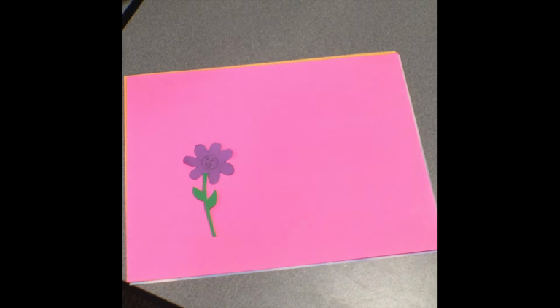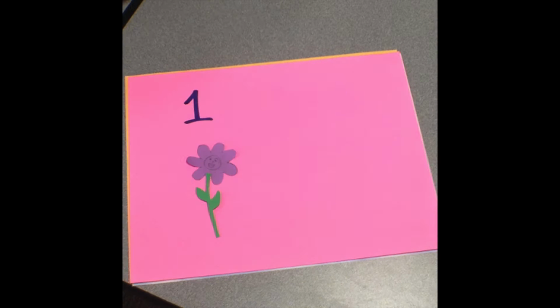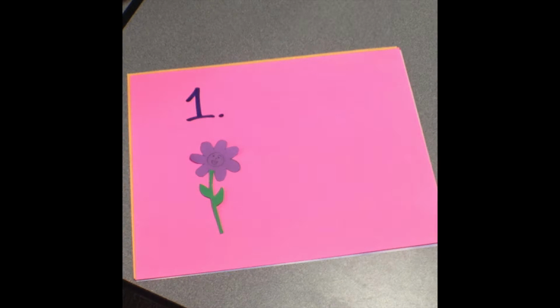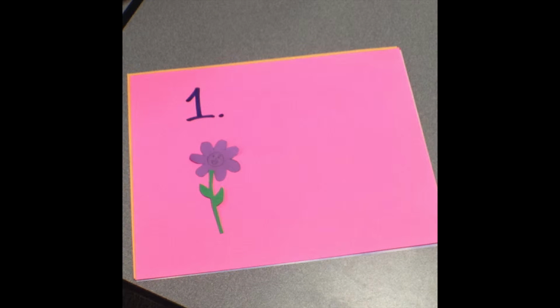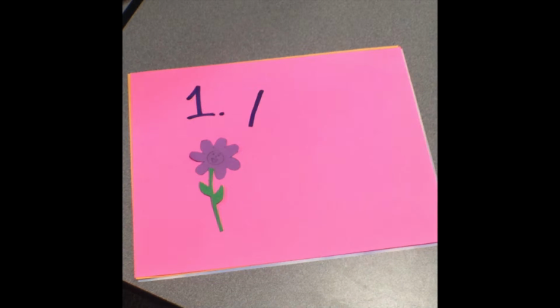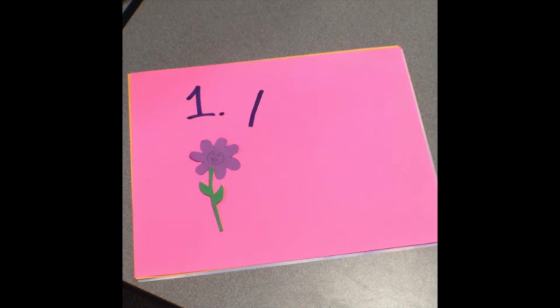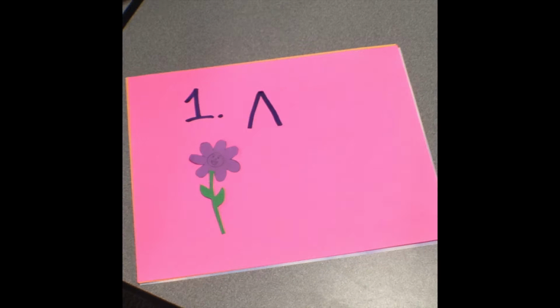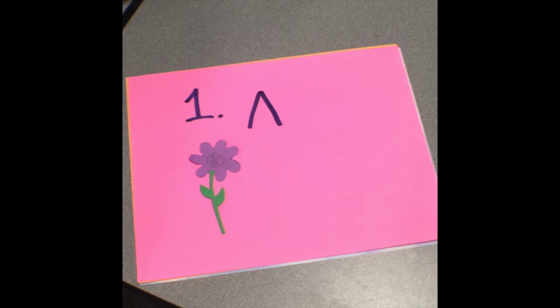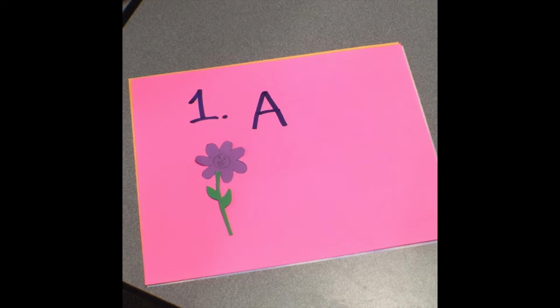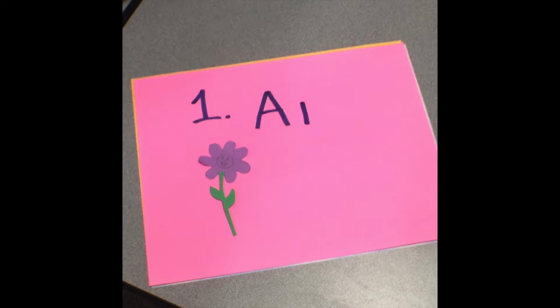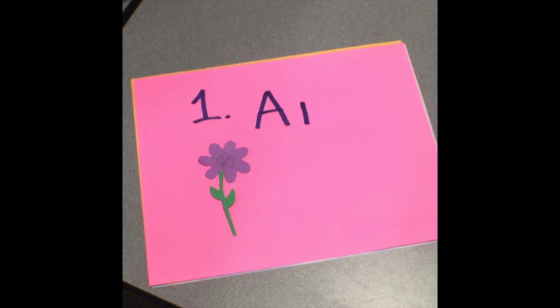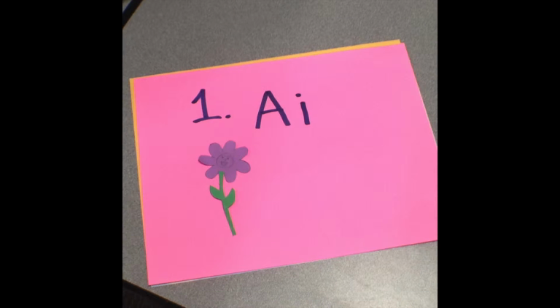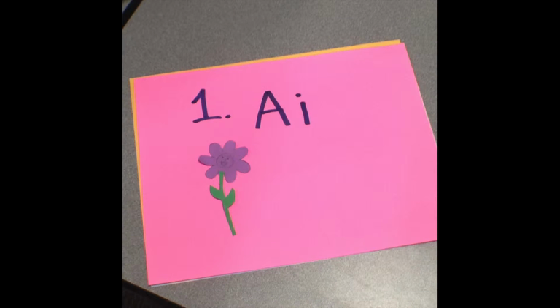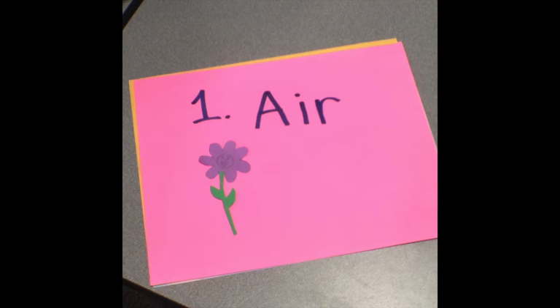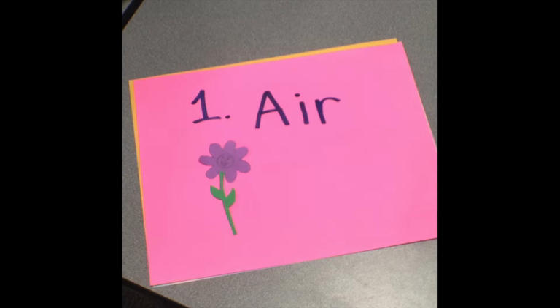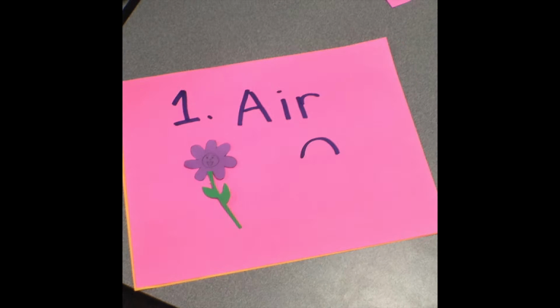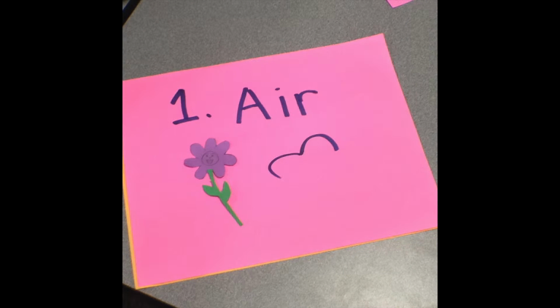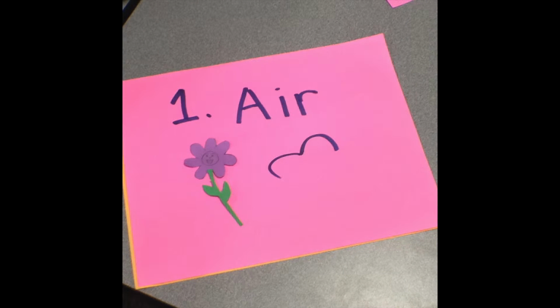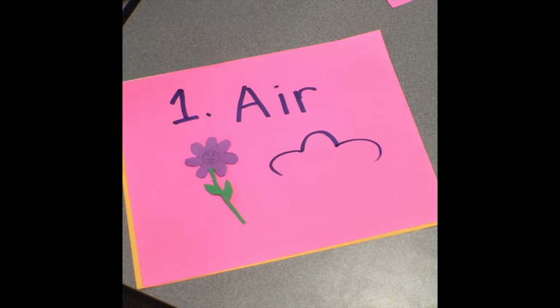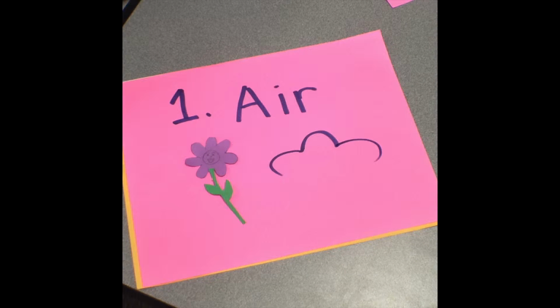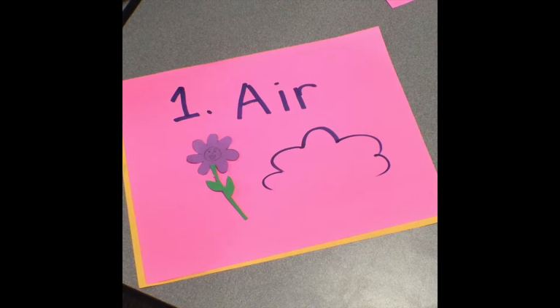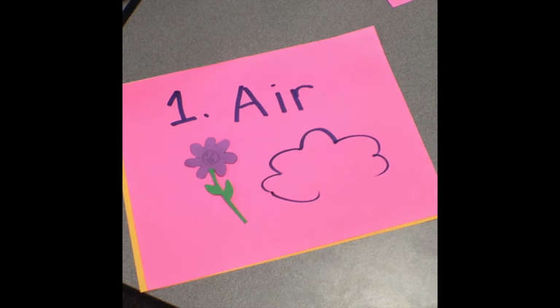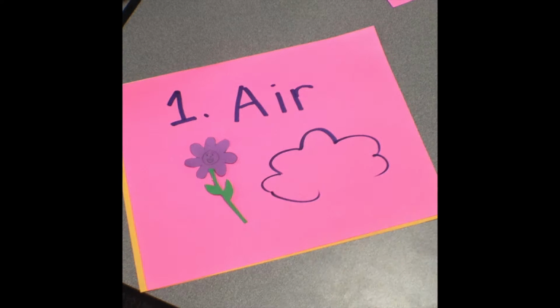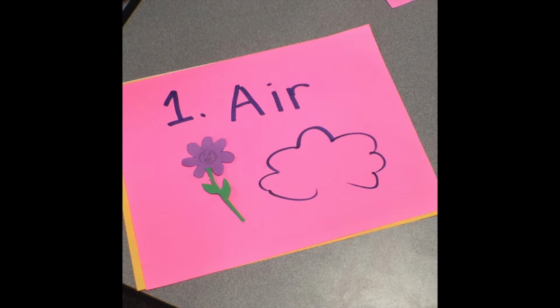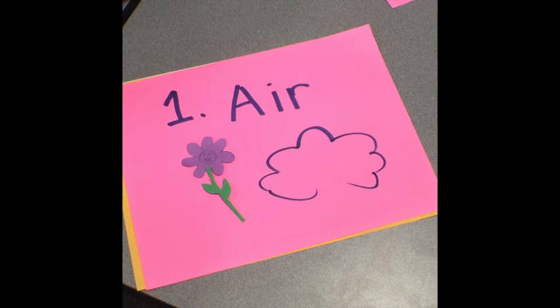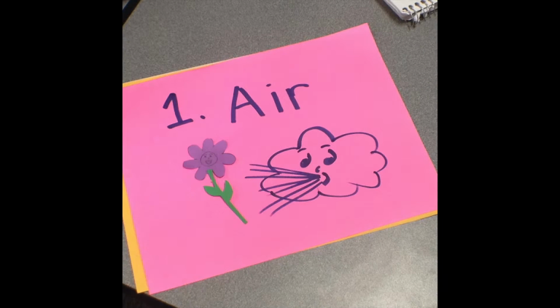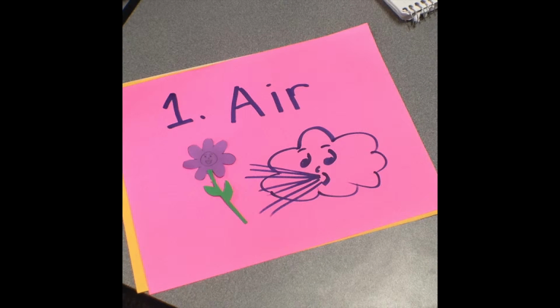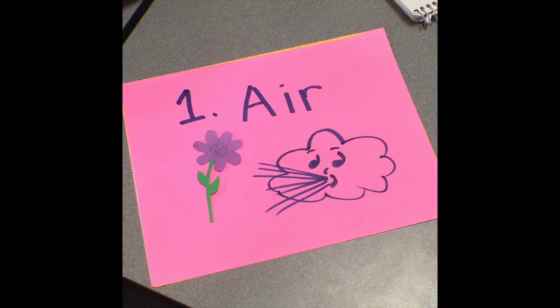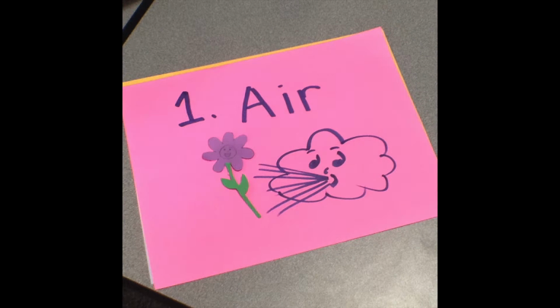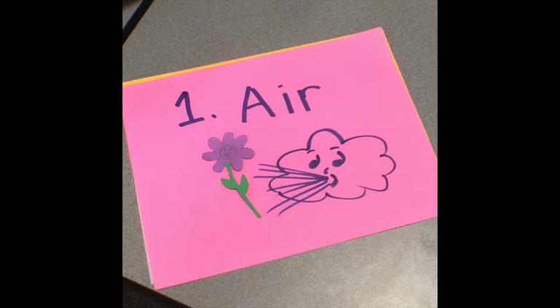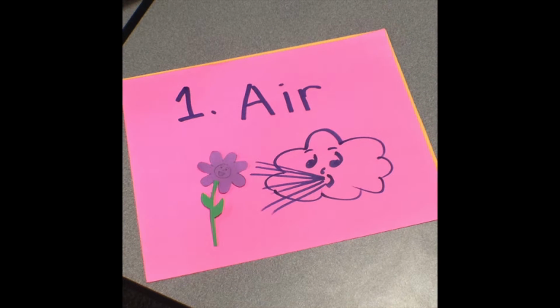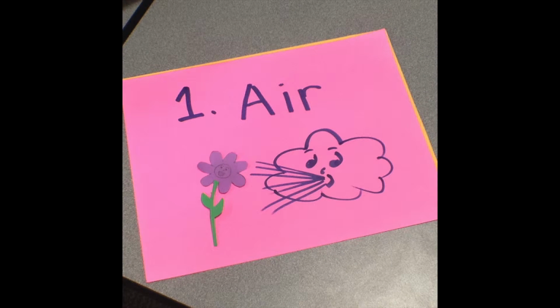The first thing I need is air. Just like a person, I need air to breathe and it has essential components for me to grow.